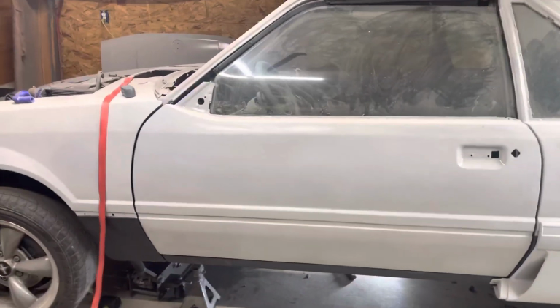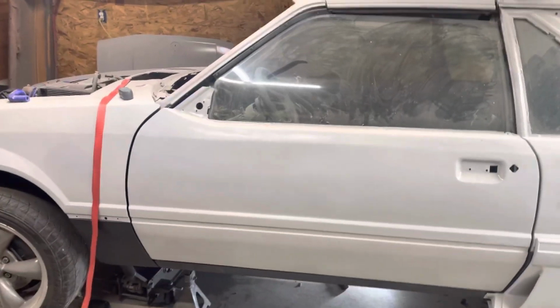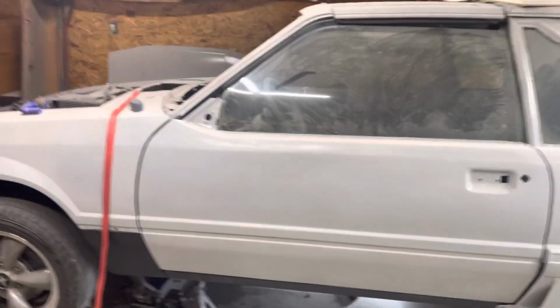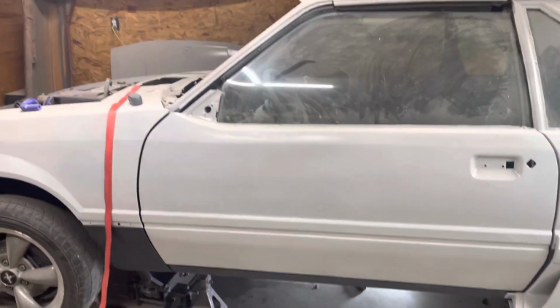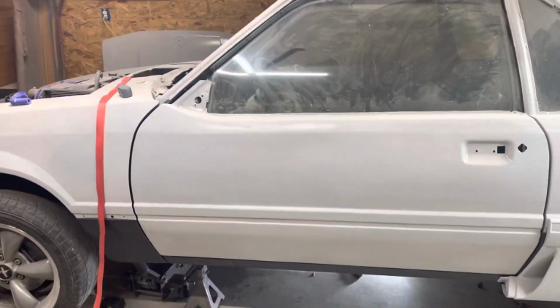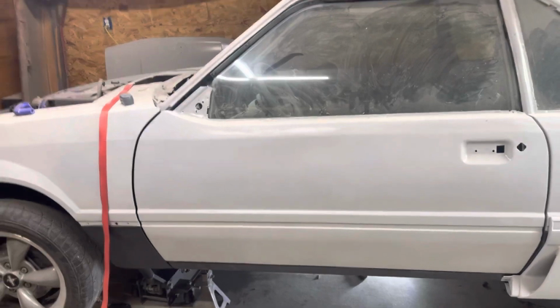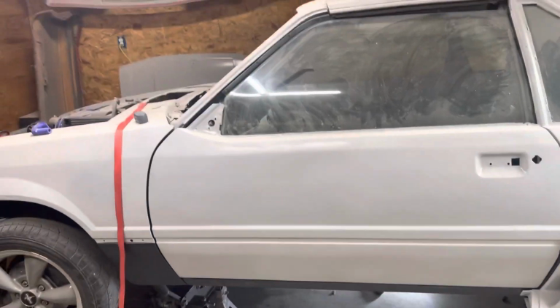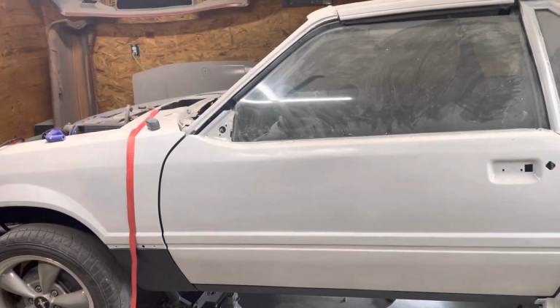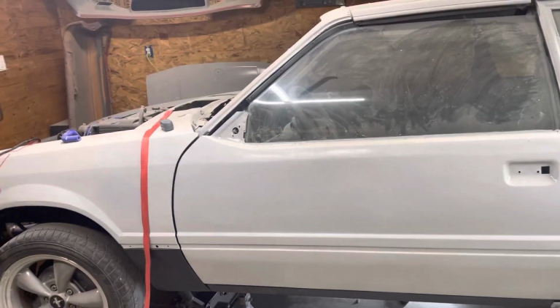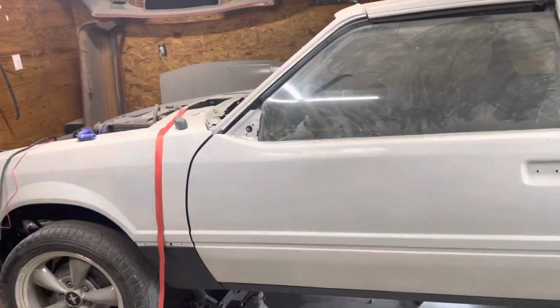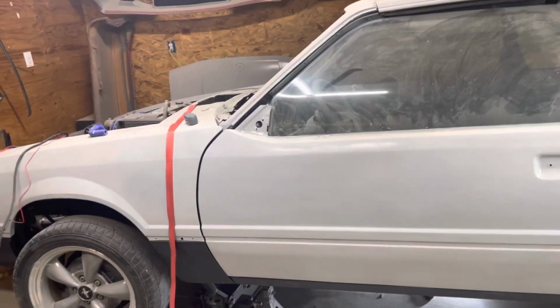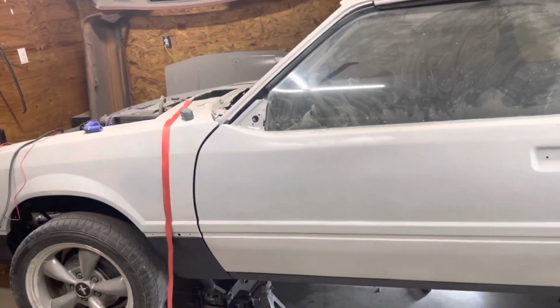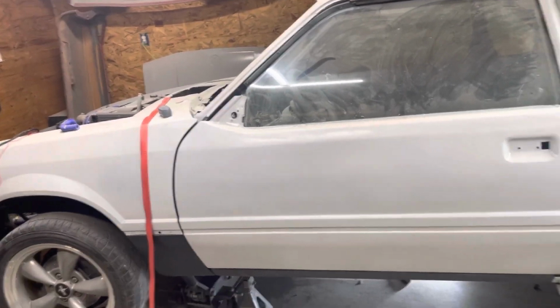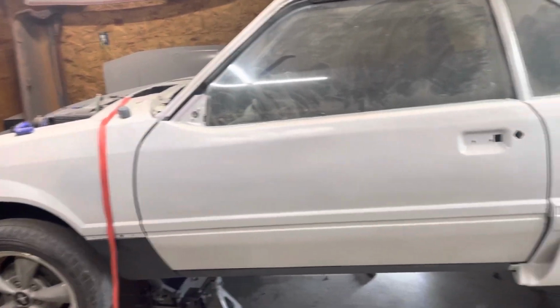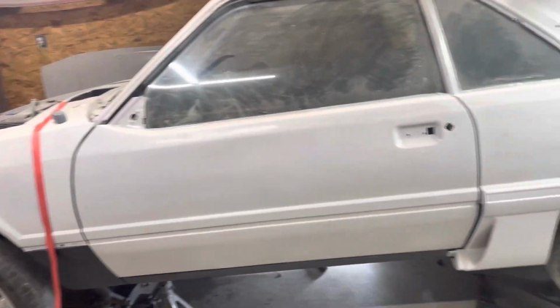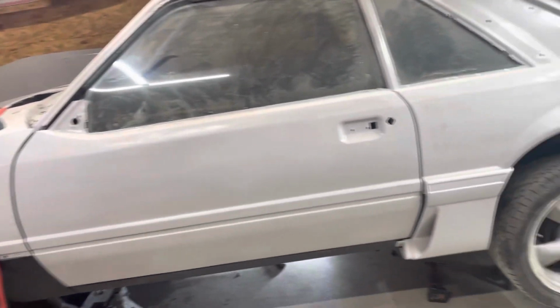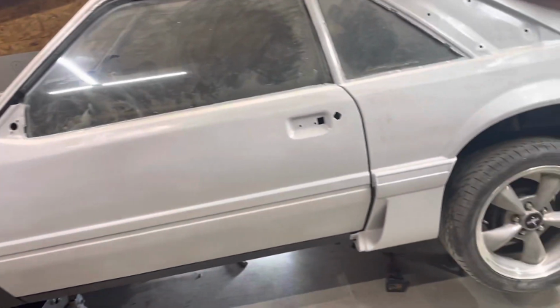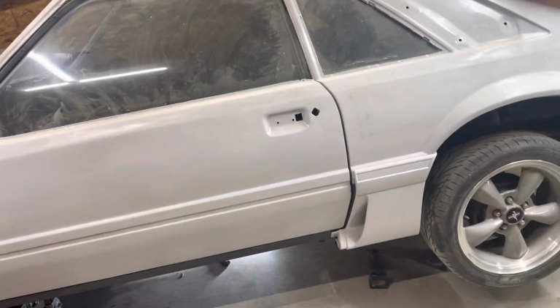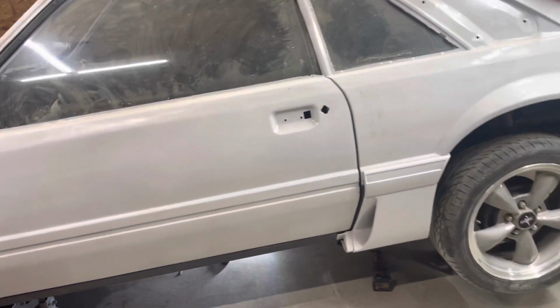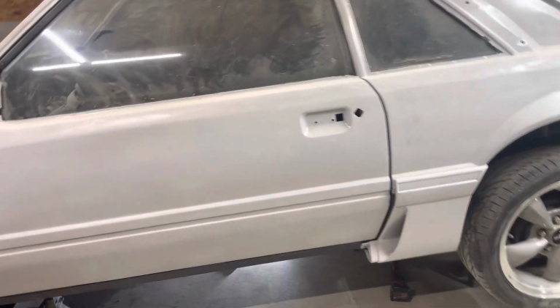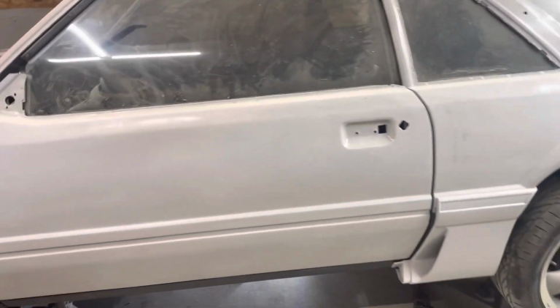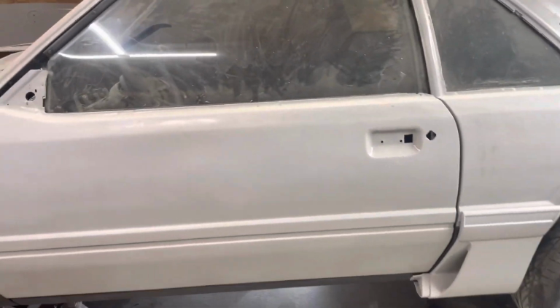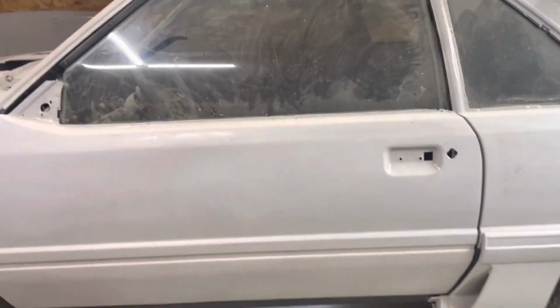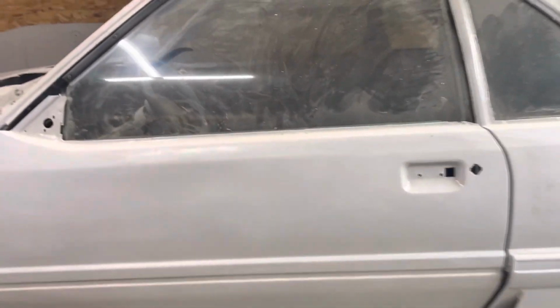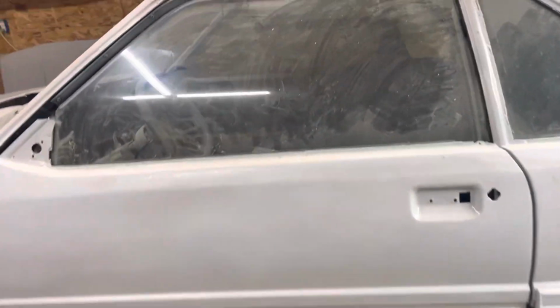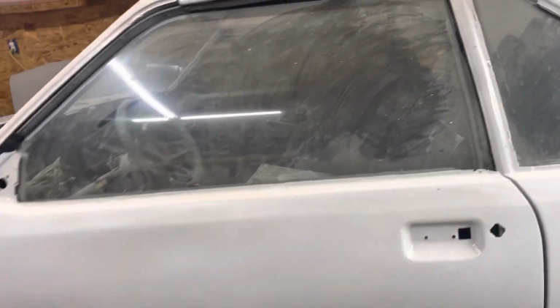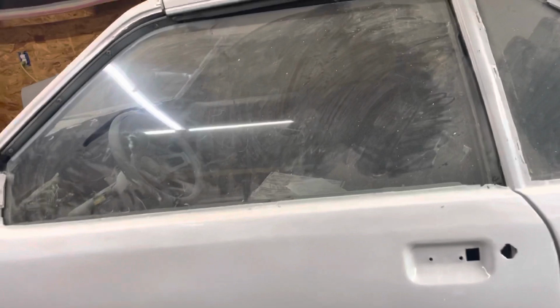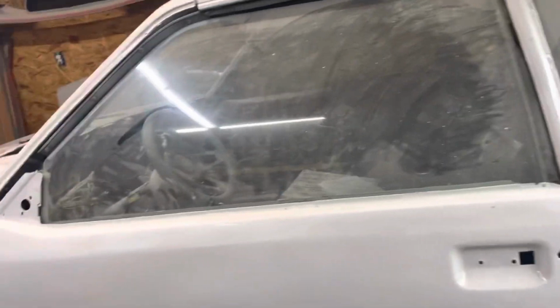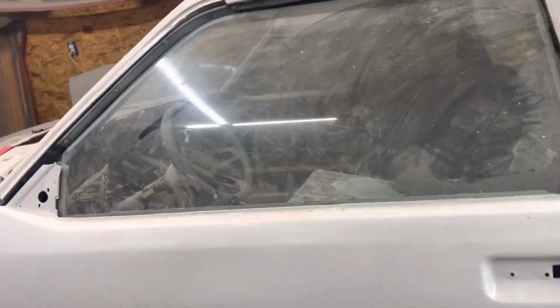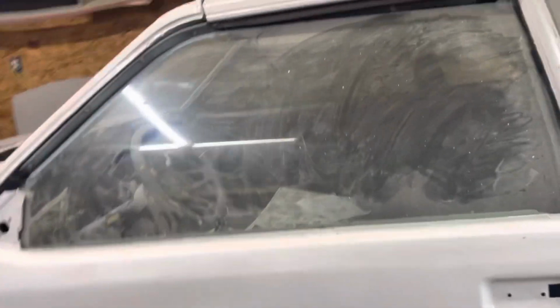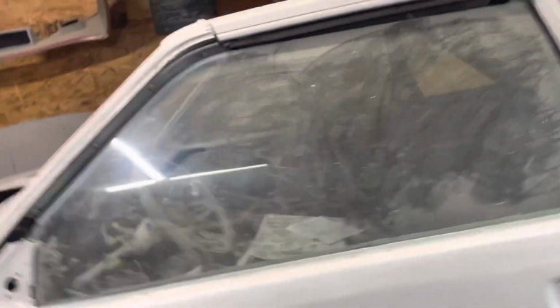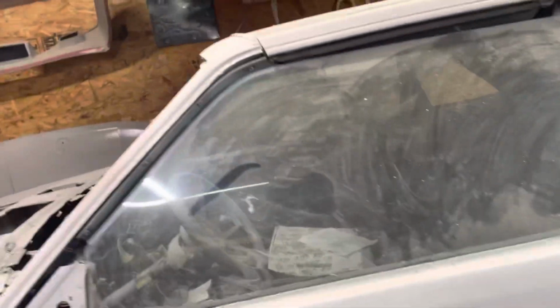I painted a few things blue underneath just because I'm going with a black and blue theme on this car. It was black and red originally, which I'm just not a fan of the color red.